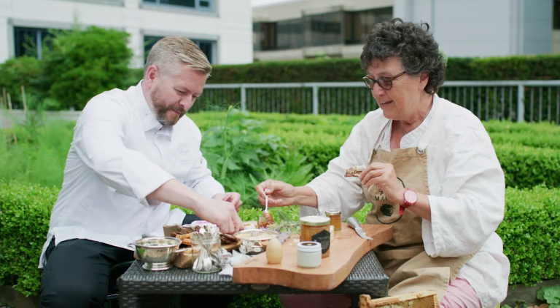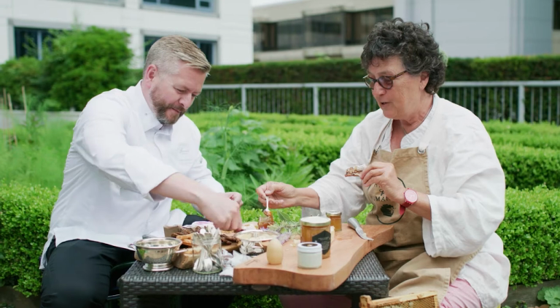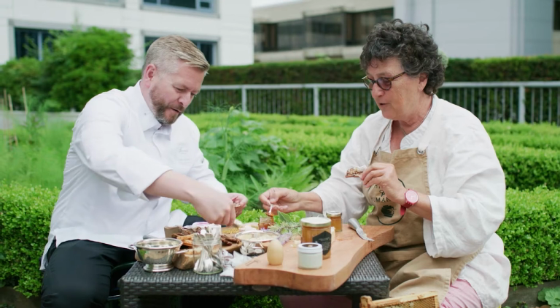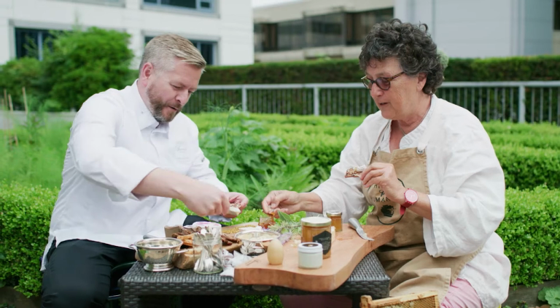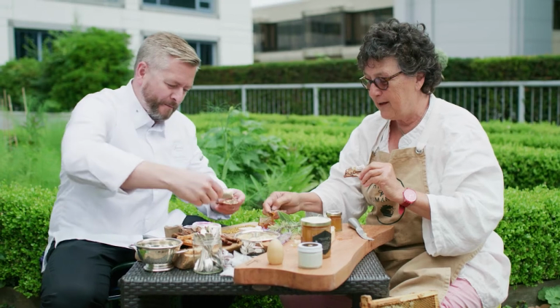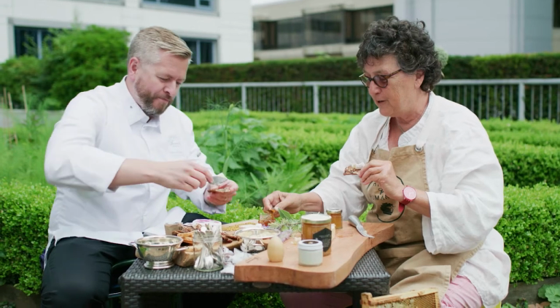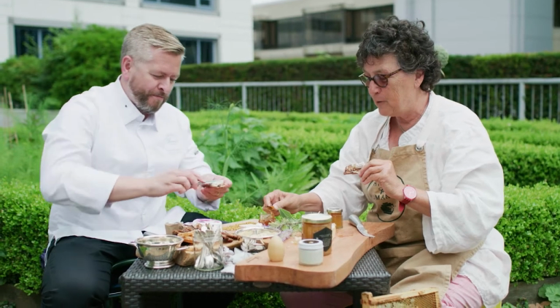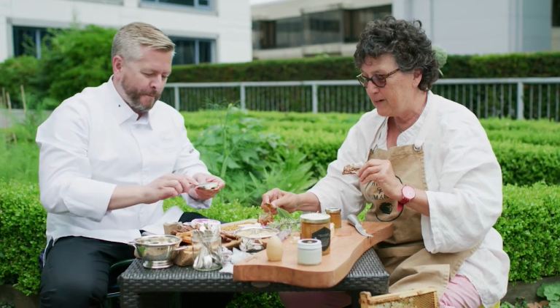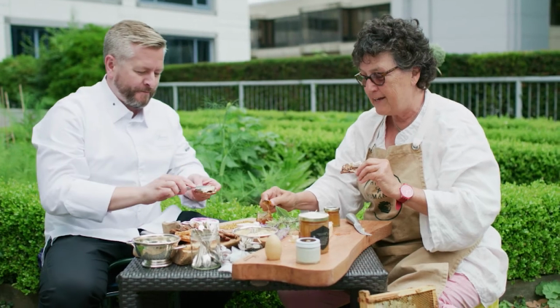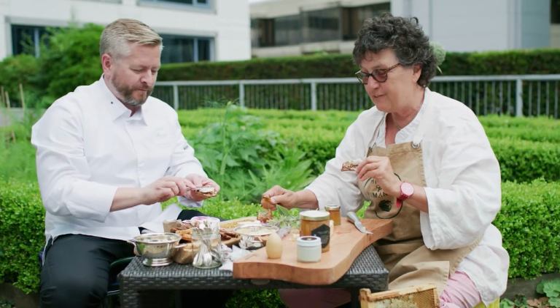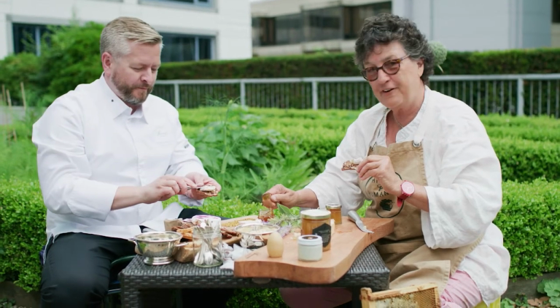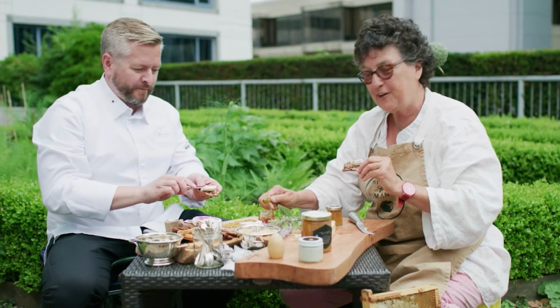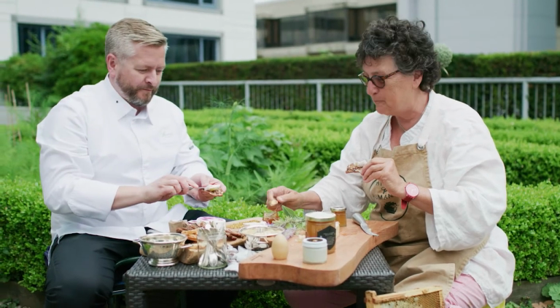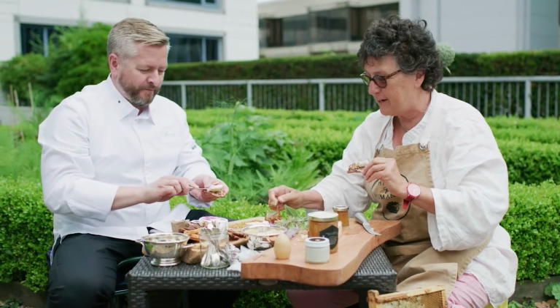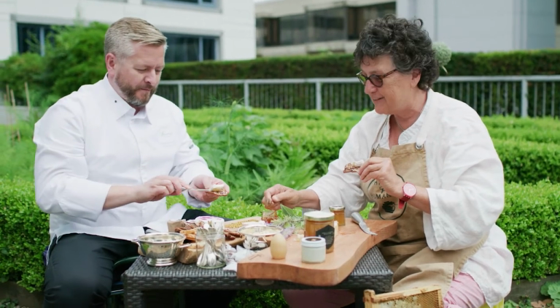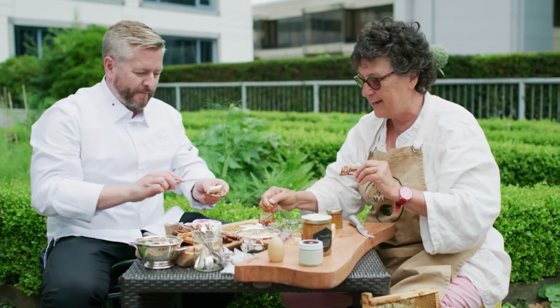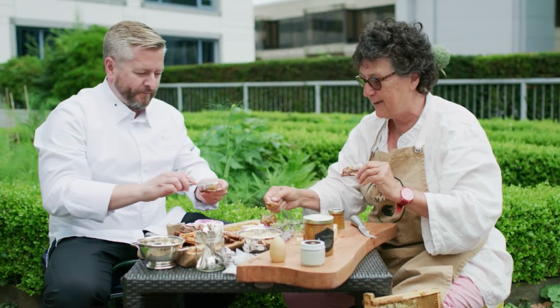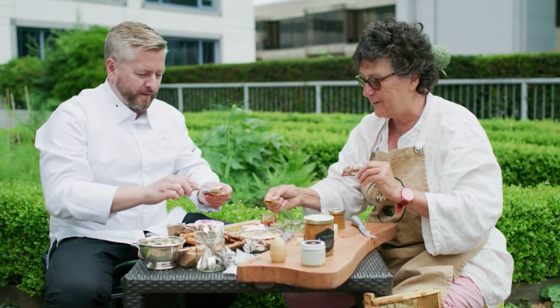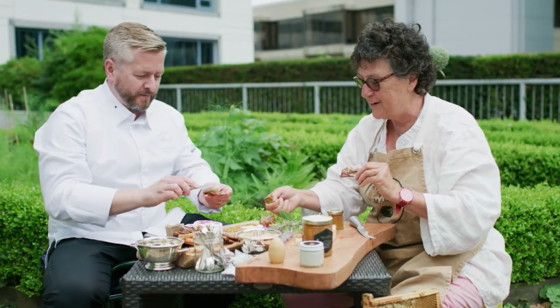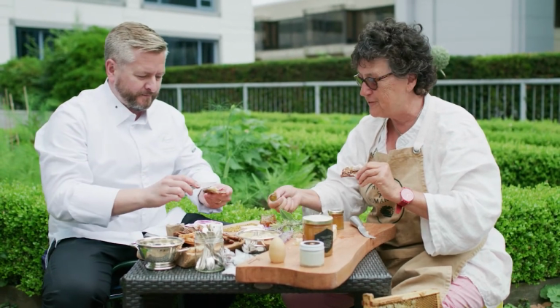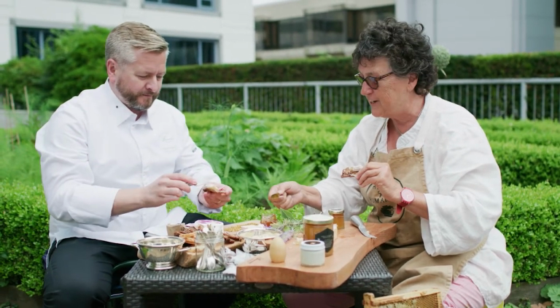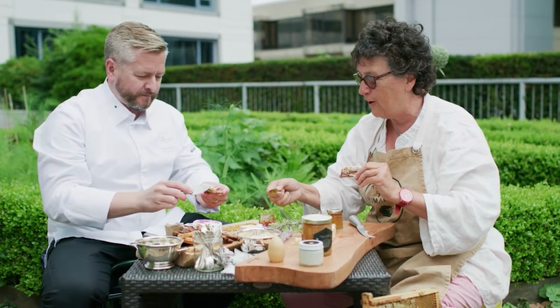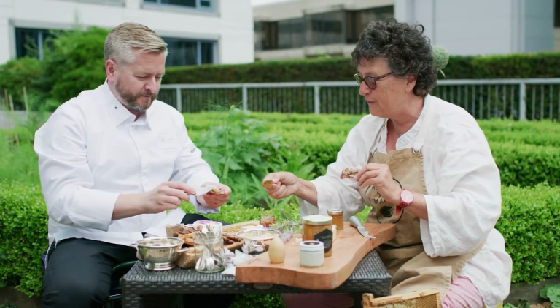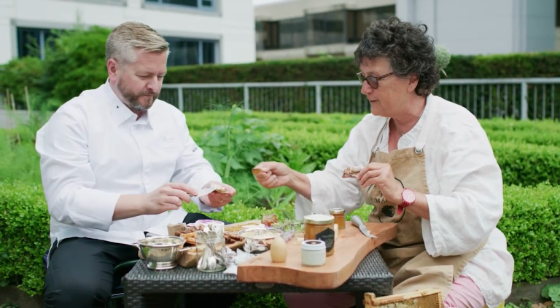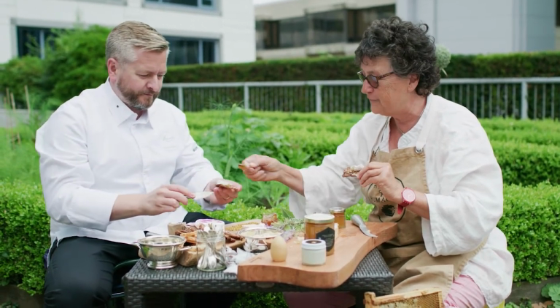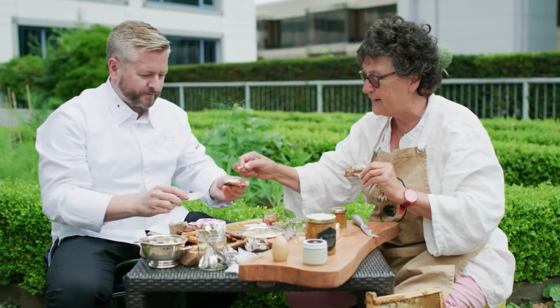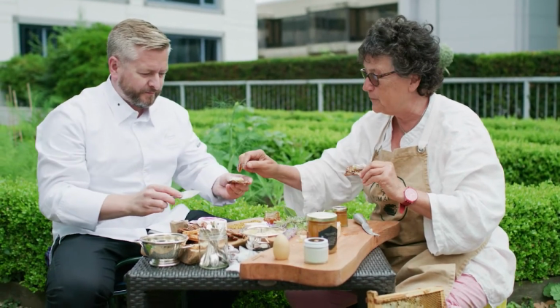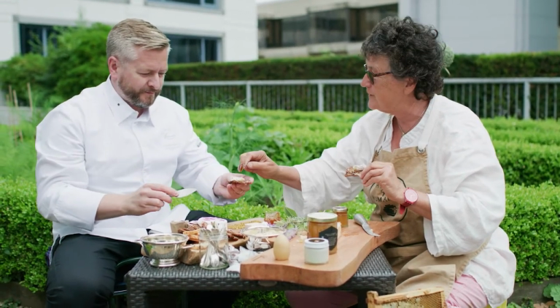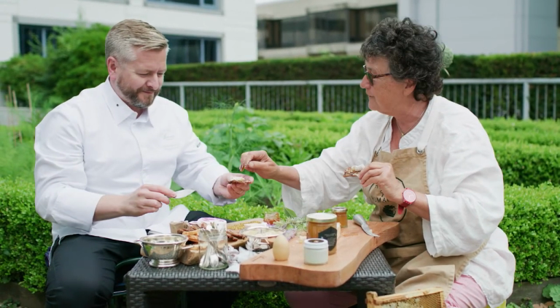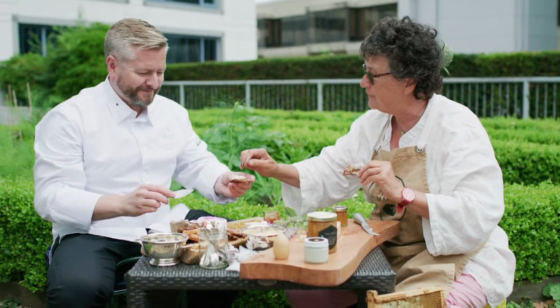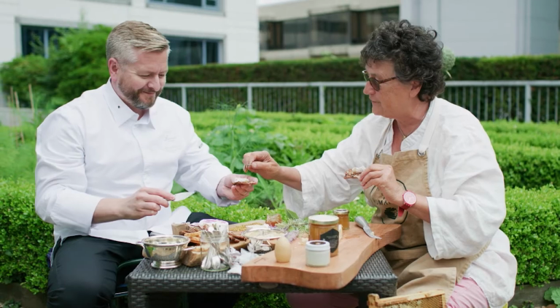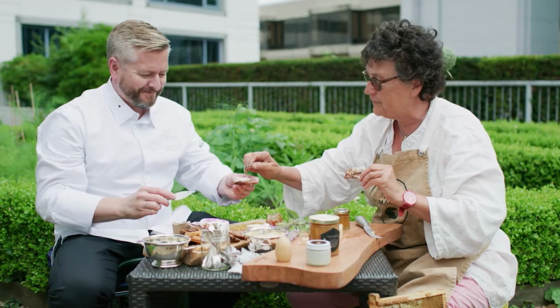You know, the urban honey is very complex, very interesting. All of our different neighborhoods have a different flavor.